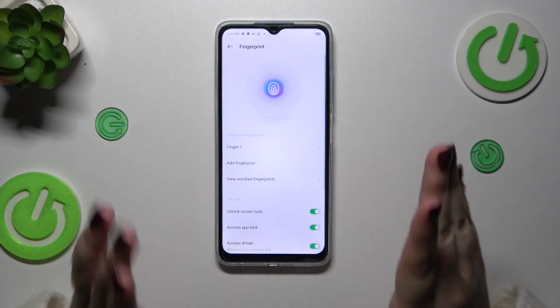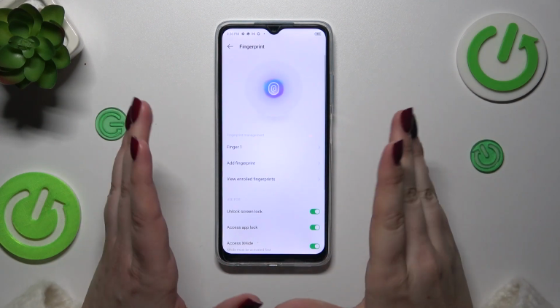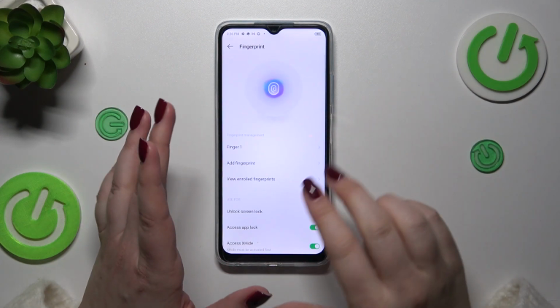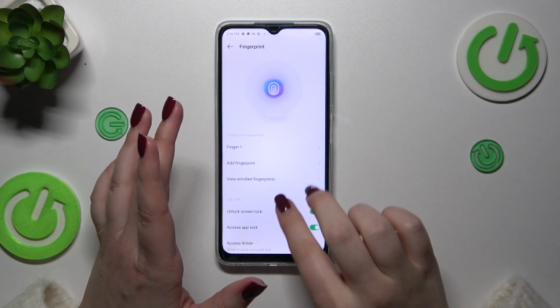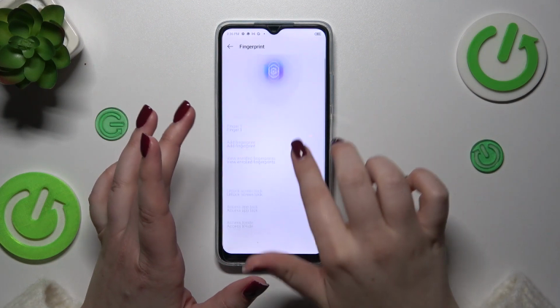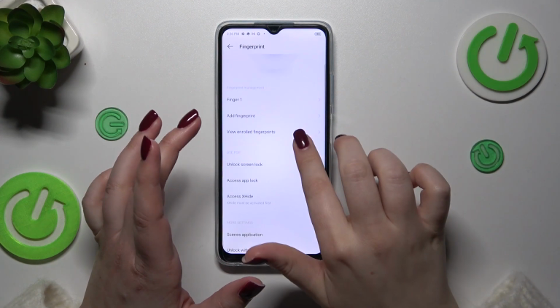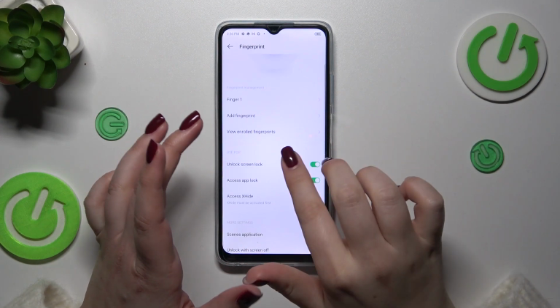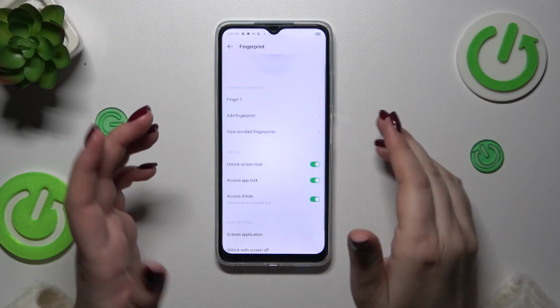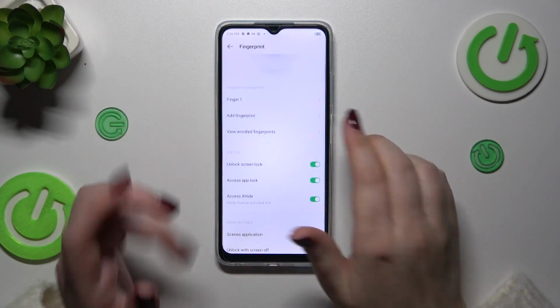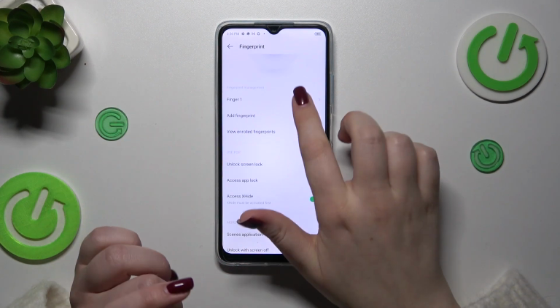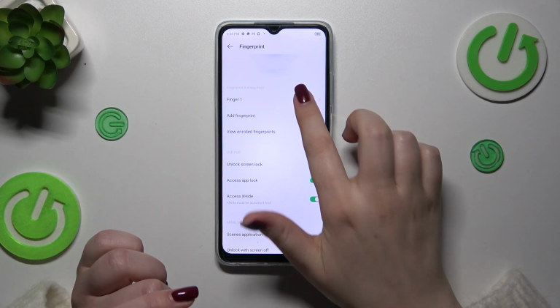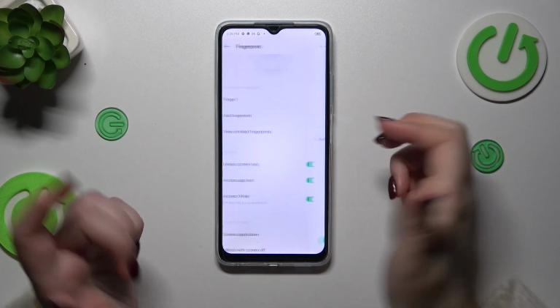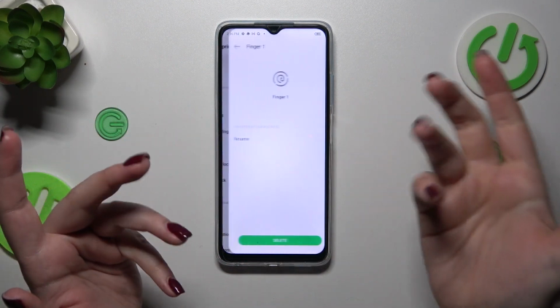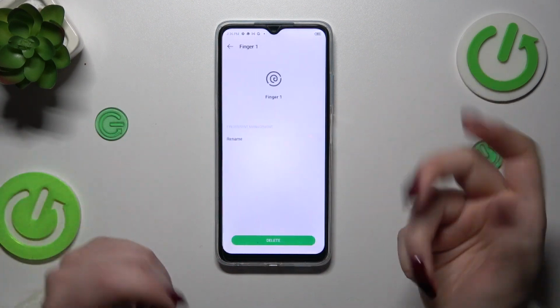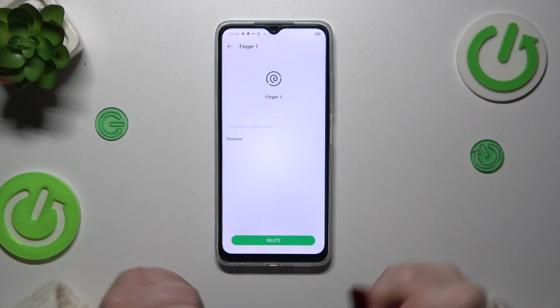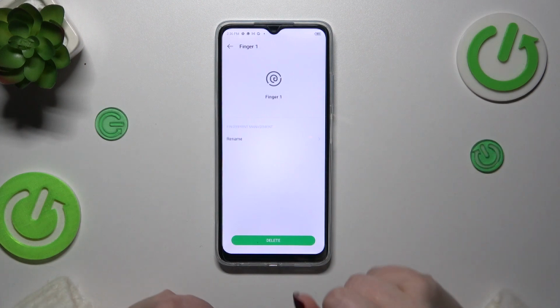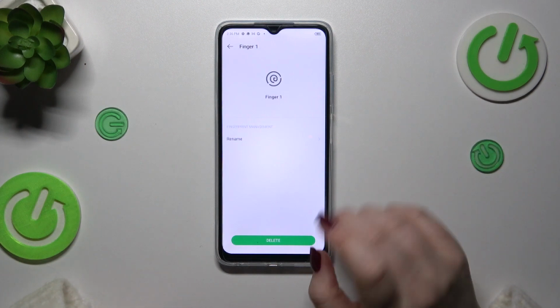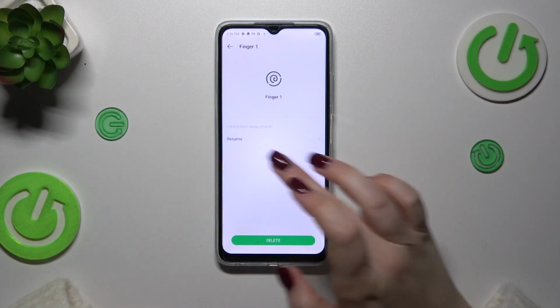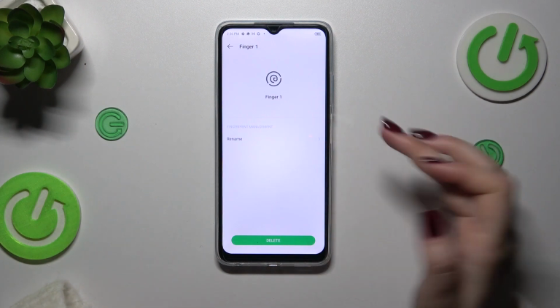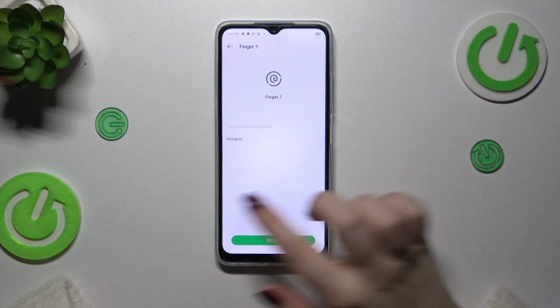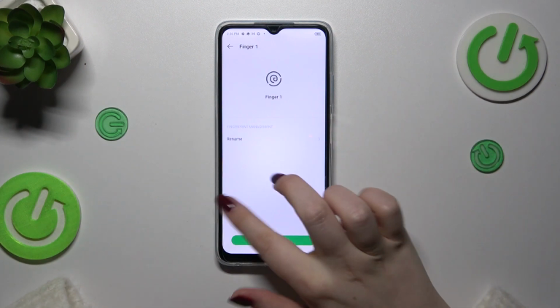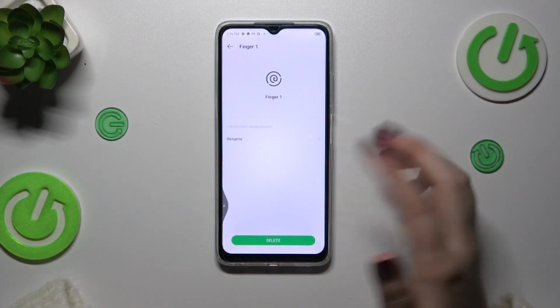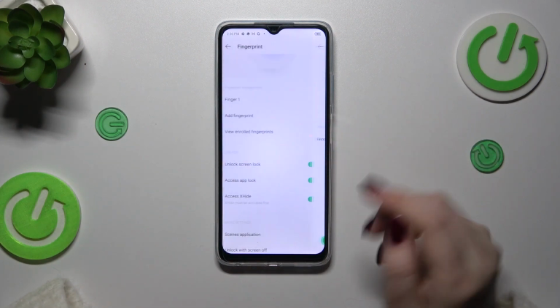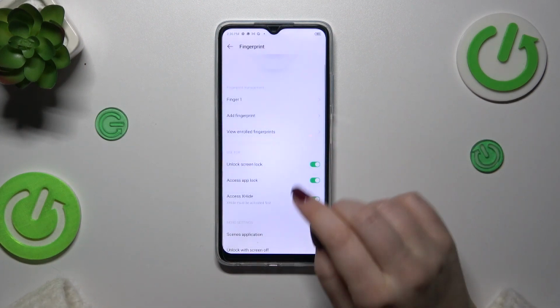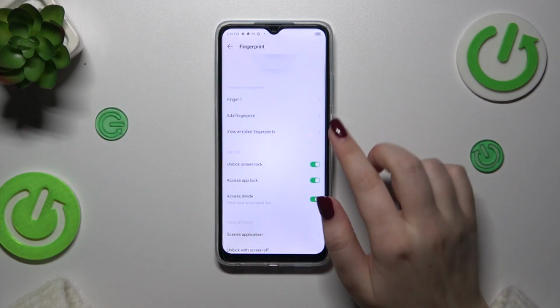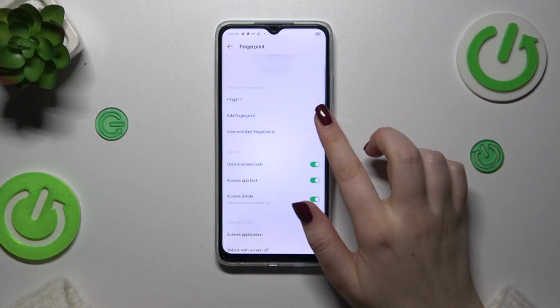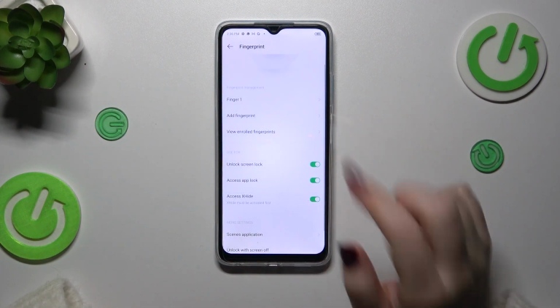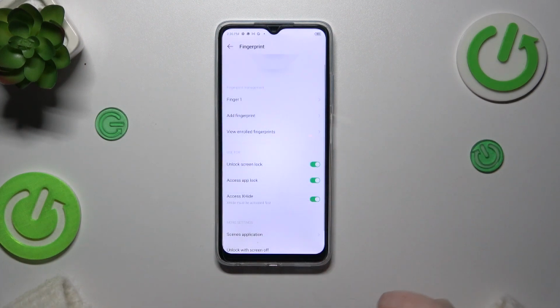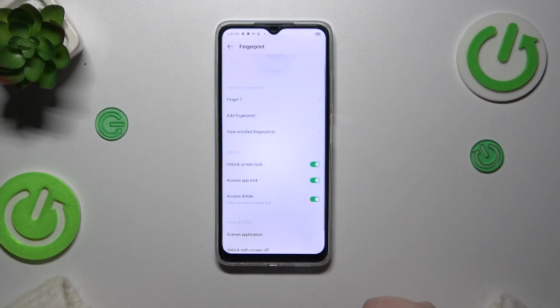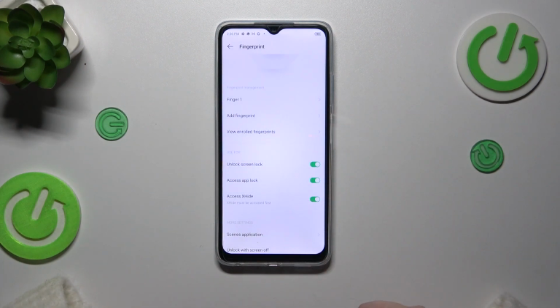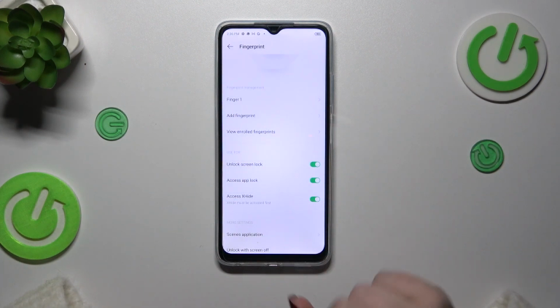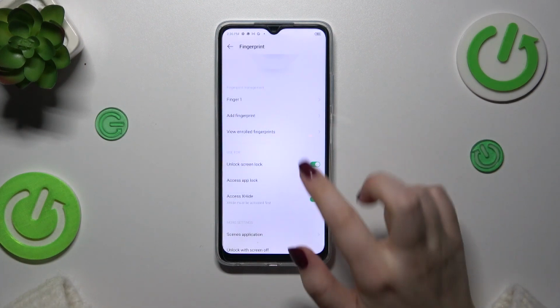This is the section connected with the fingerprint — this is the fingerprint we just added. We can rename it or remove it, and we can also add another fingerprint.